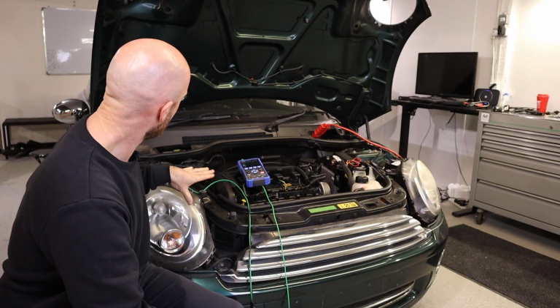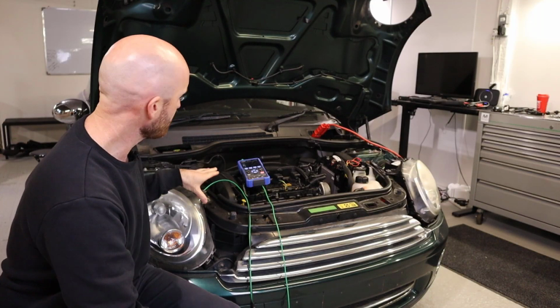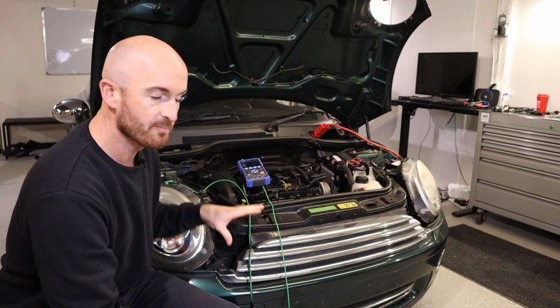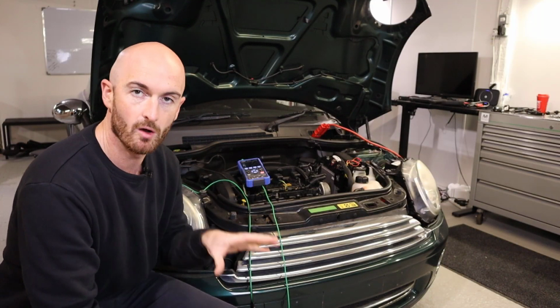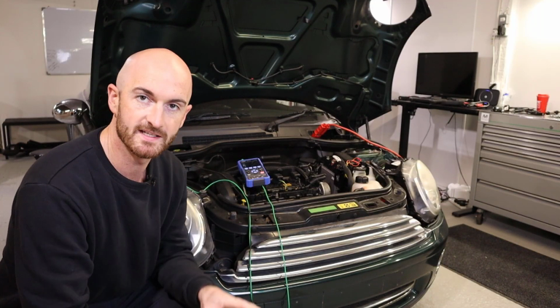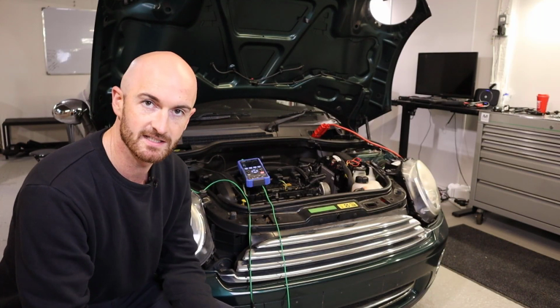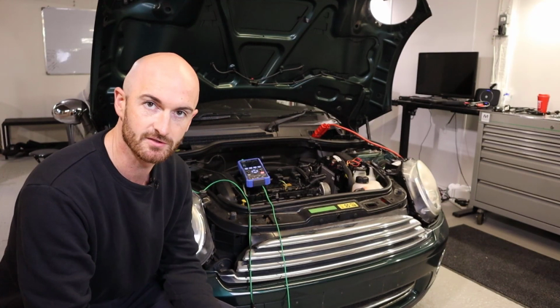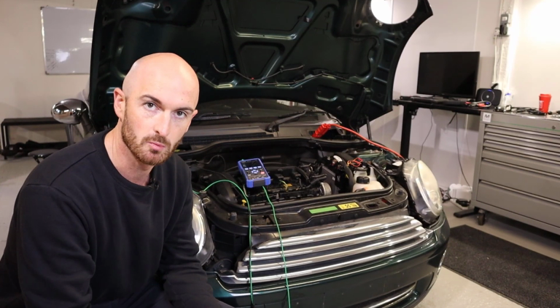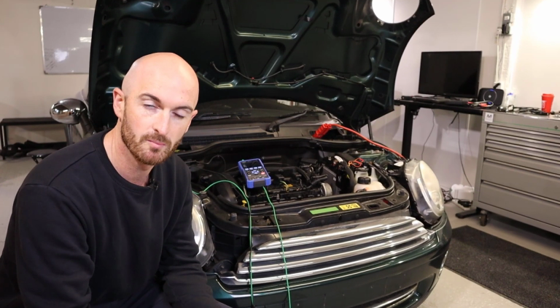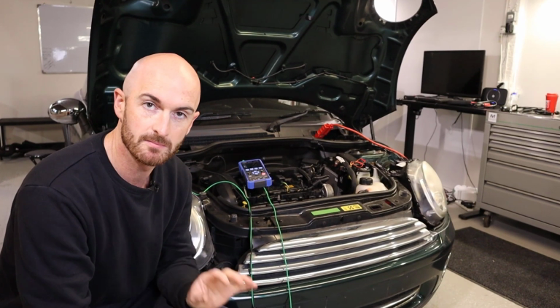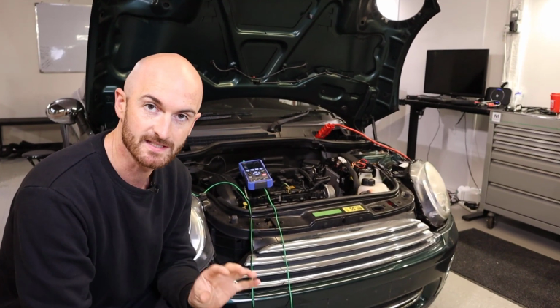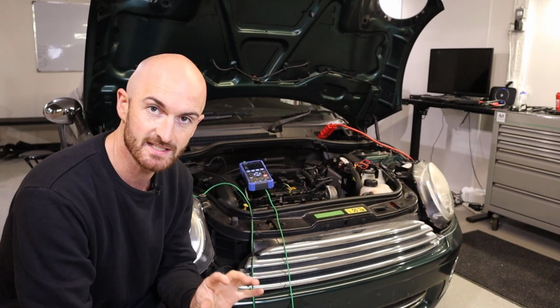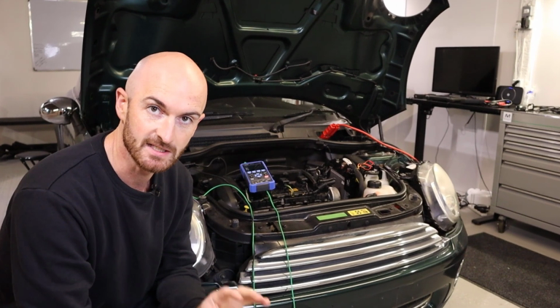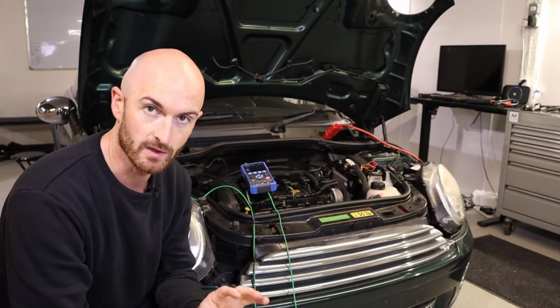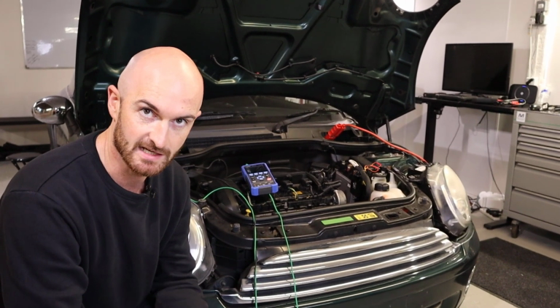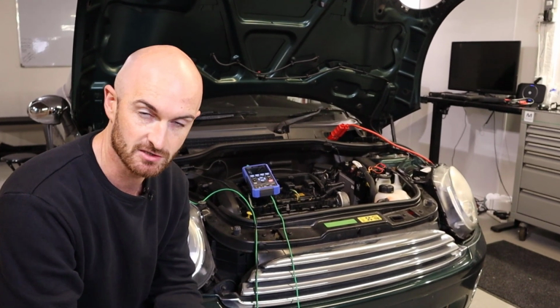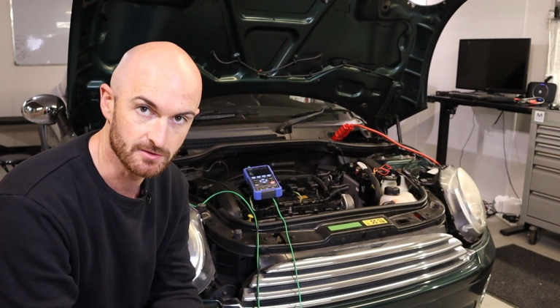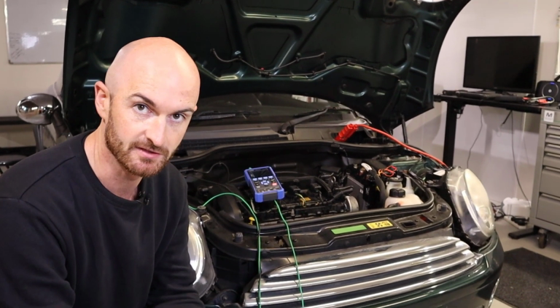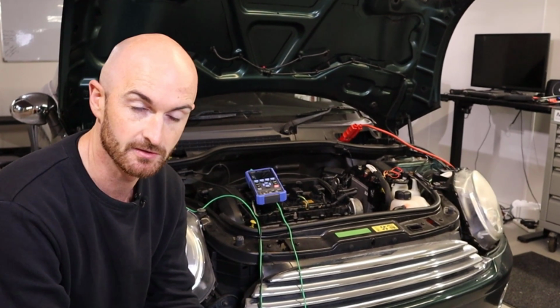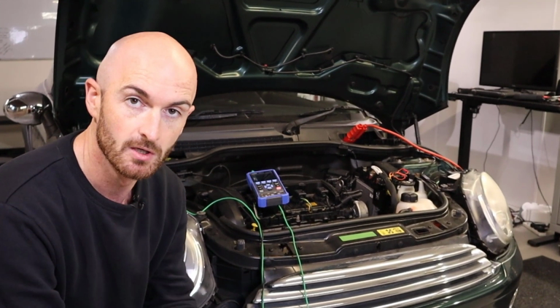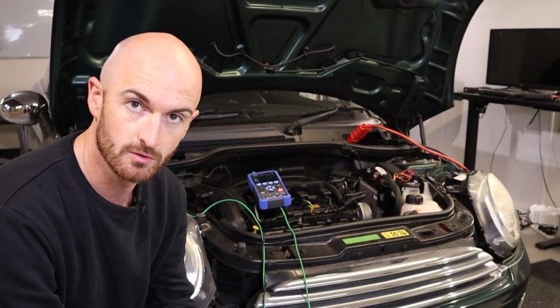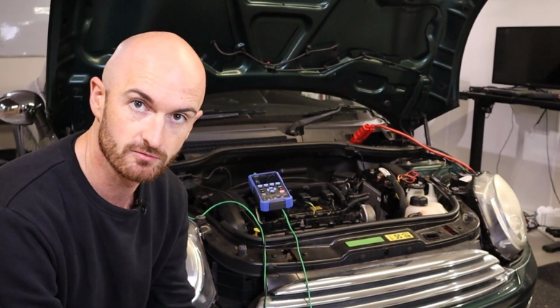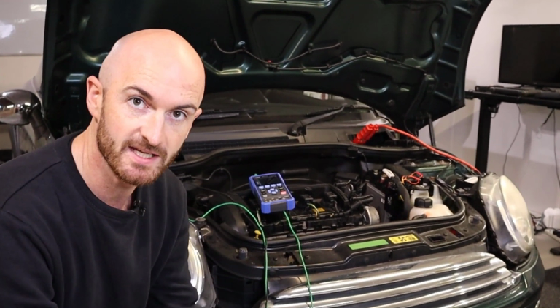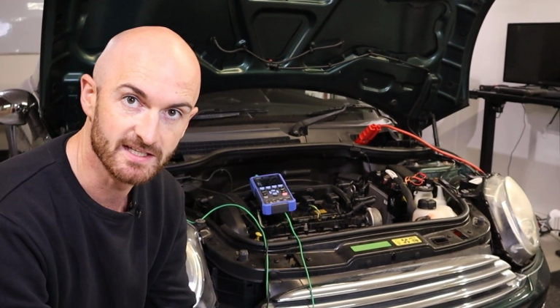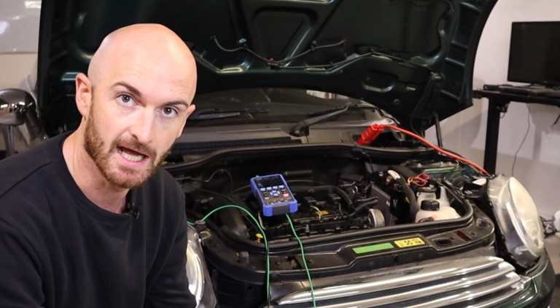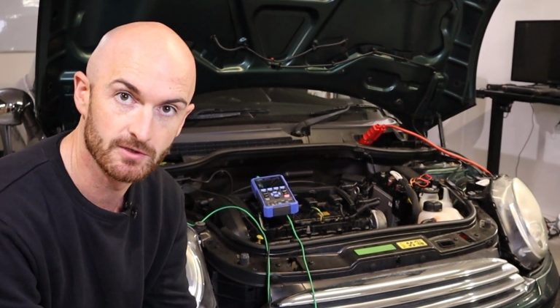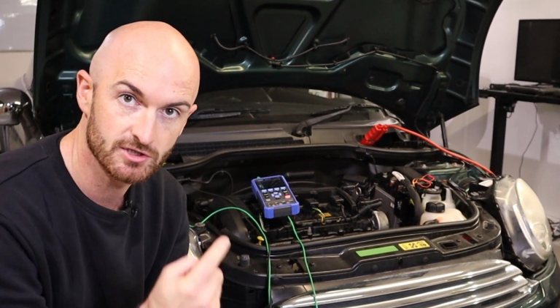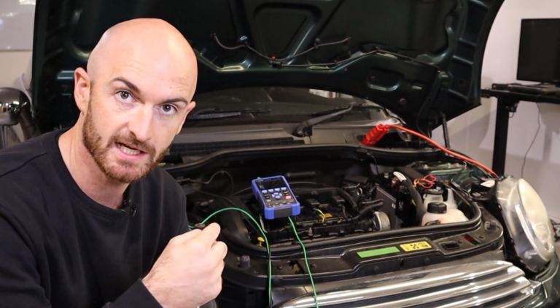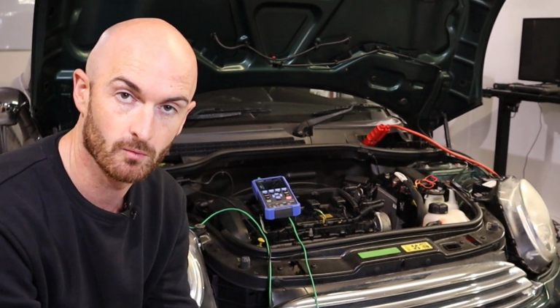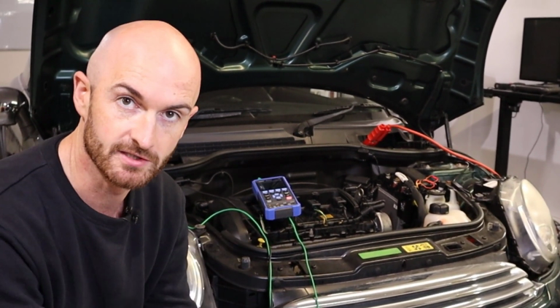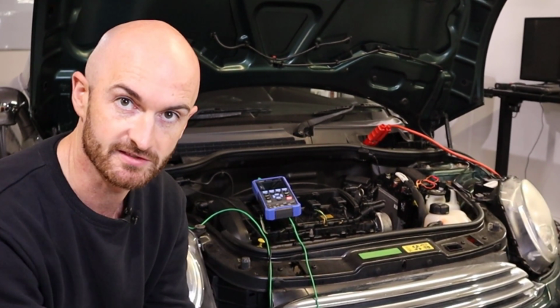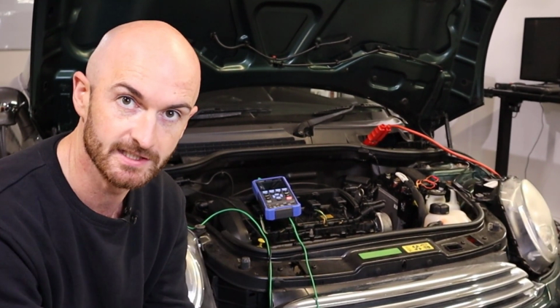If we put it on the oscilloscope, we'll be able to see what it's actually doing. So we'll just repeat it now and check out what you can see.